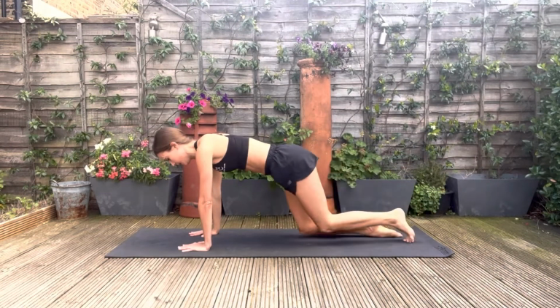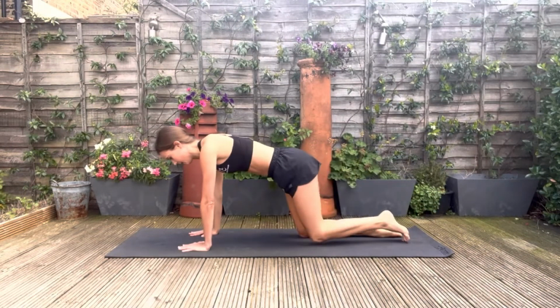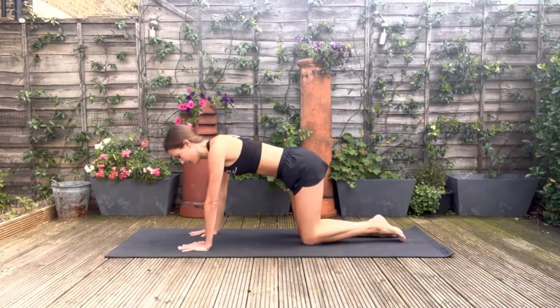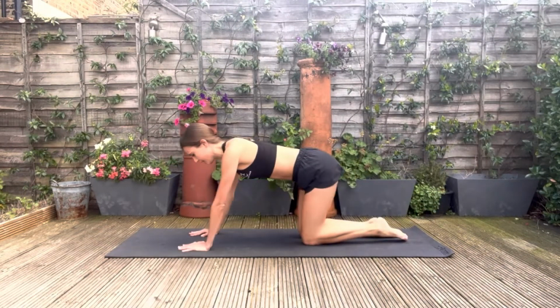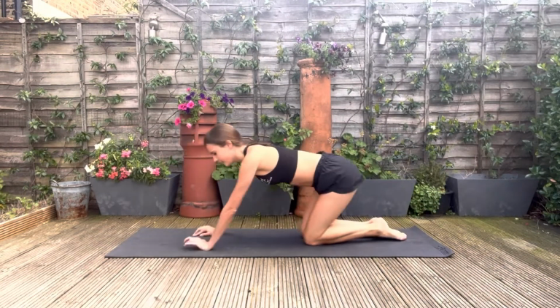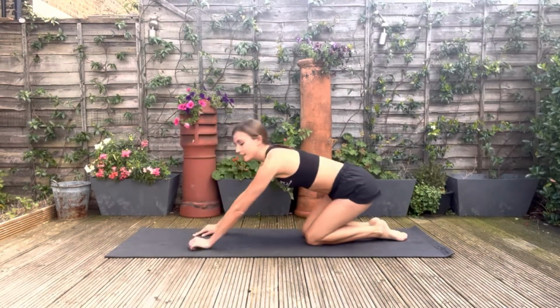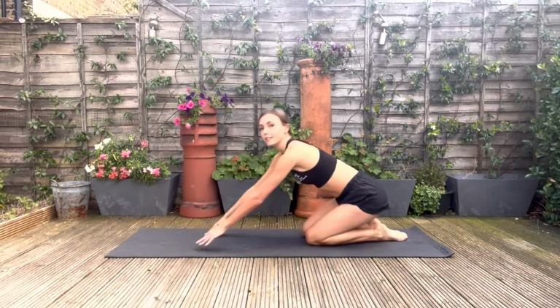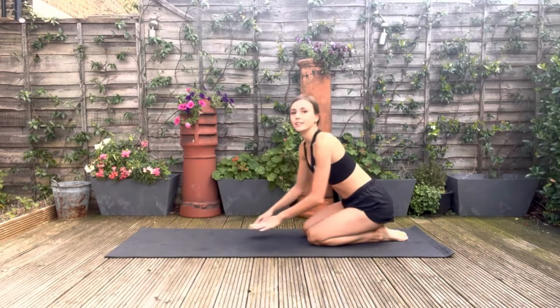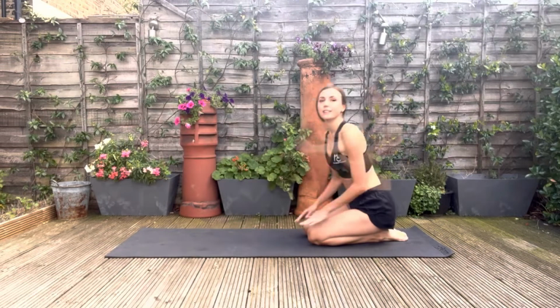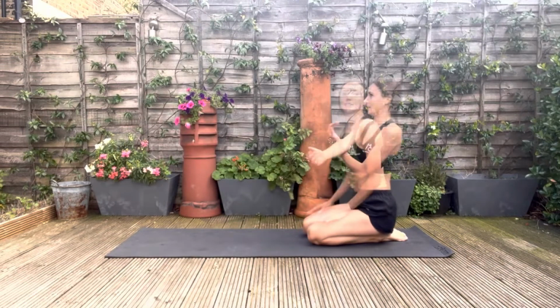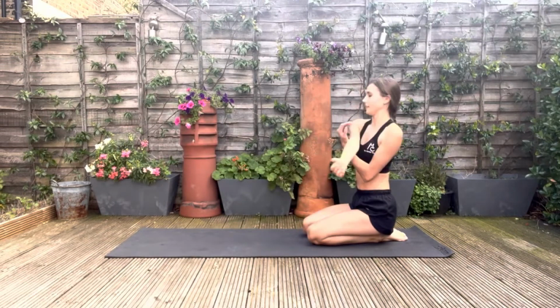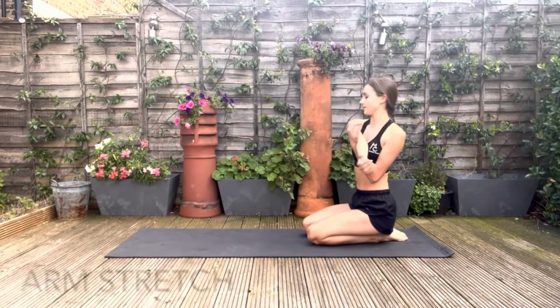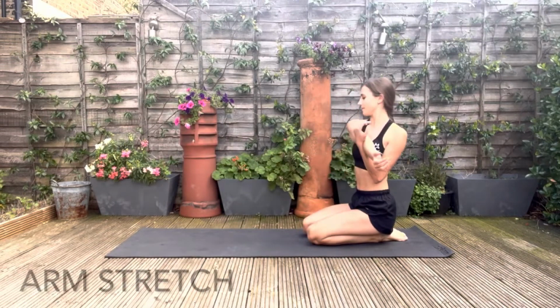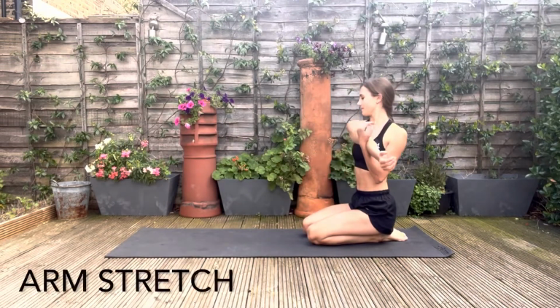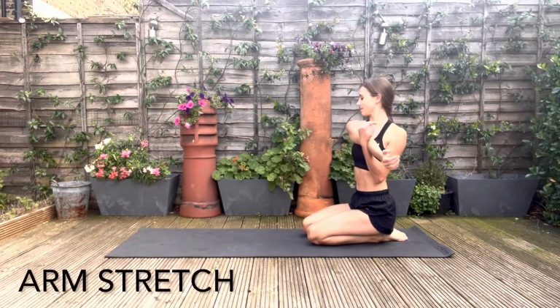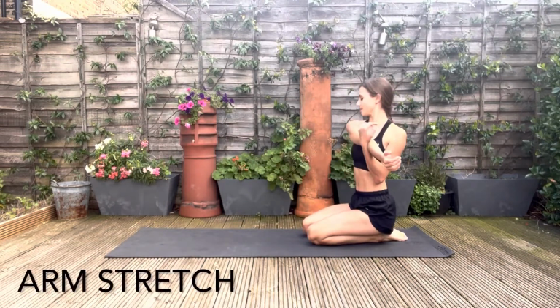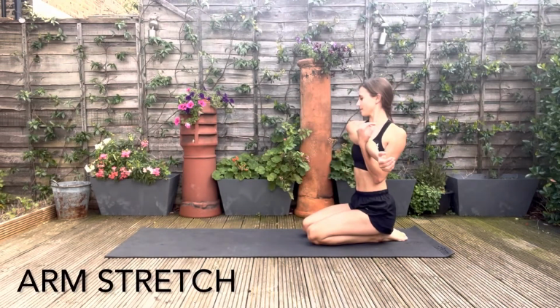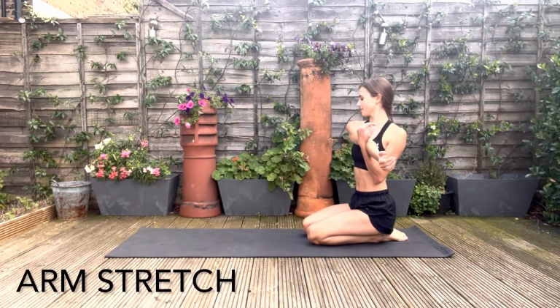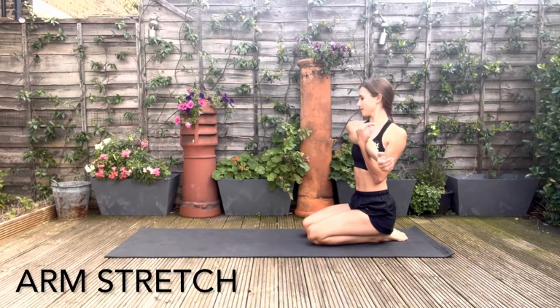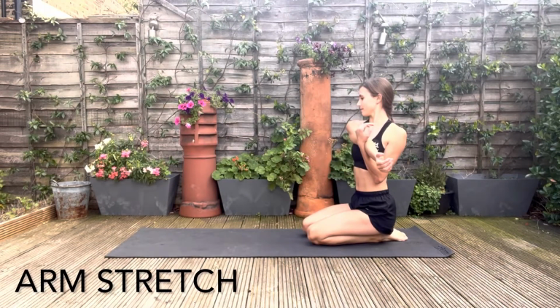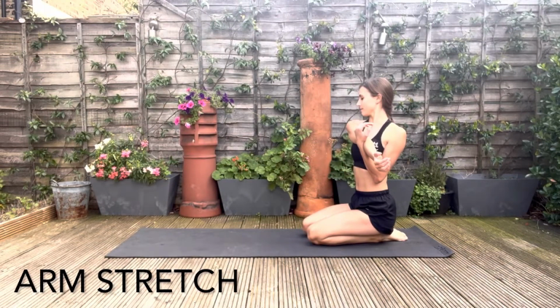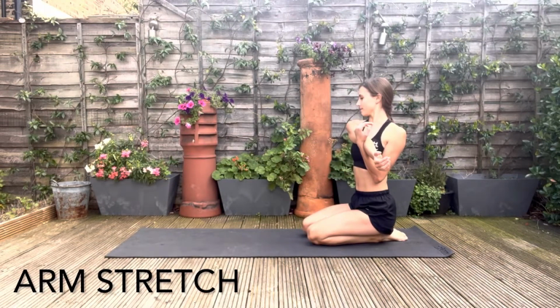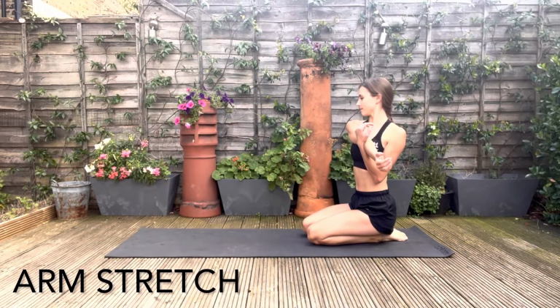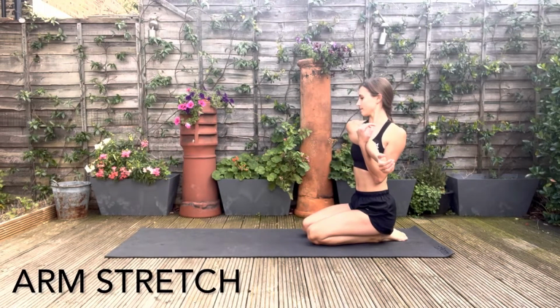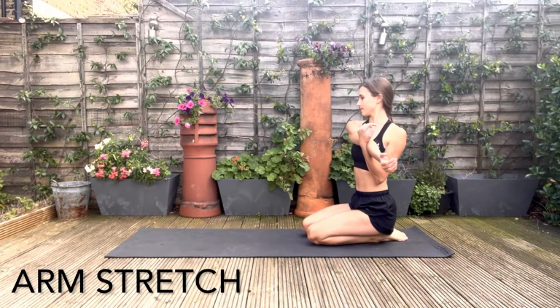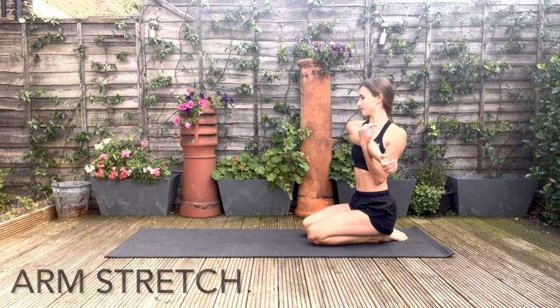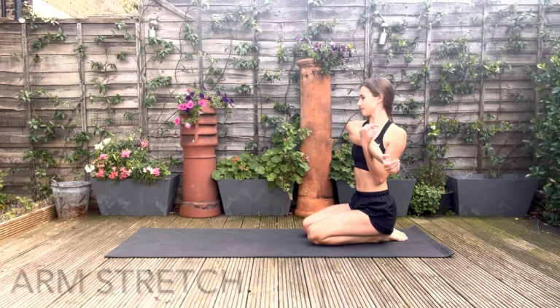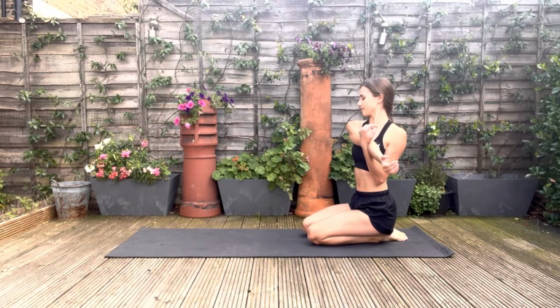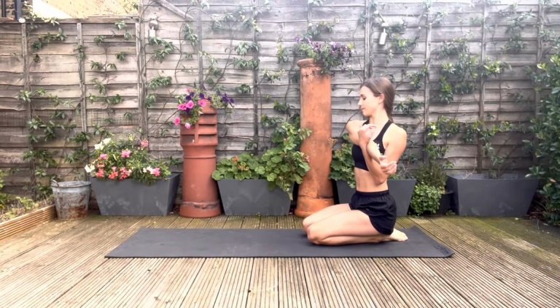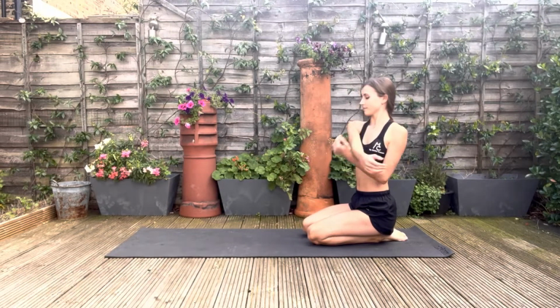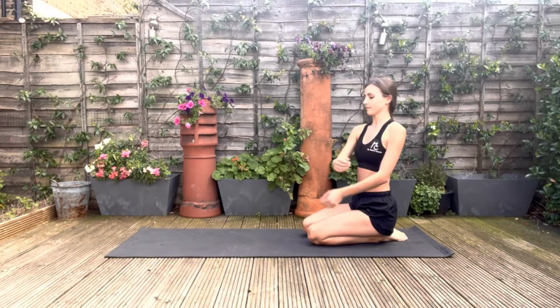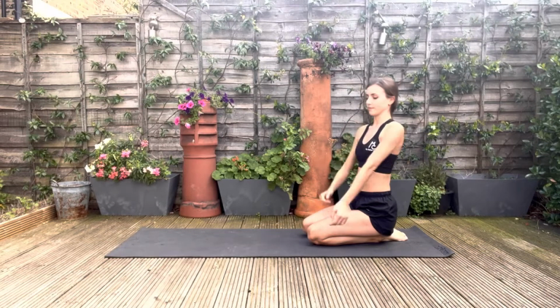Now, stretching out the arms, bring one arm across and pull it in. And do the same on the other side.